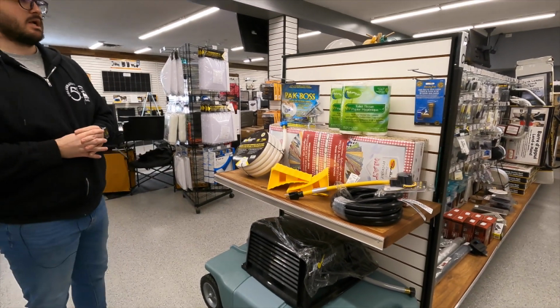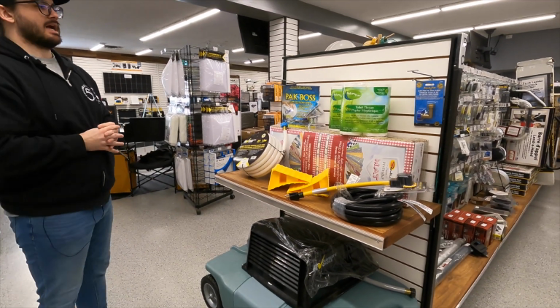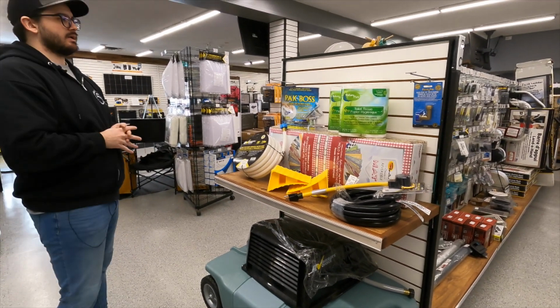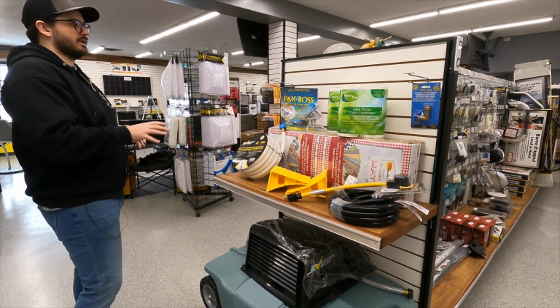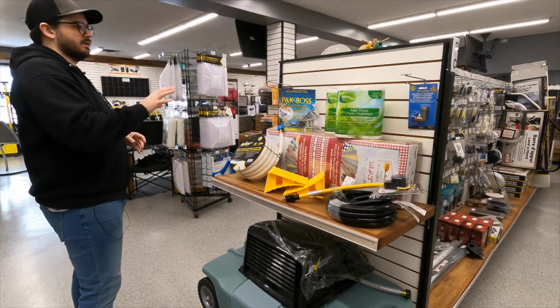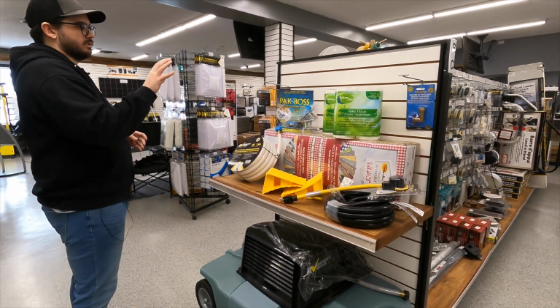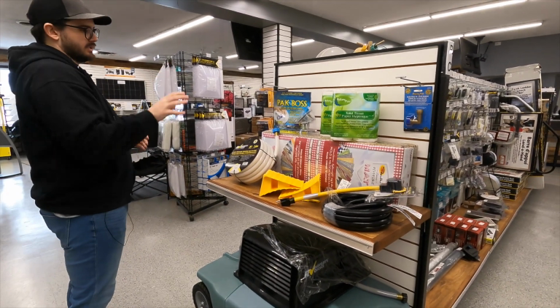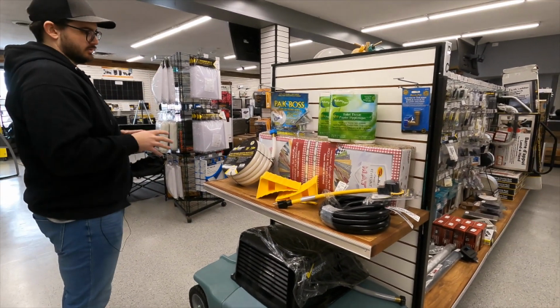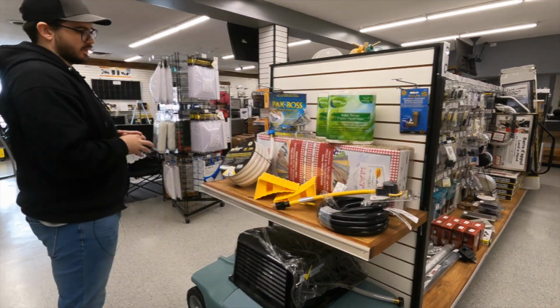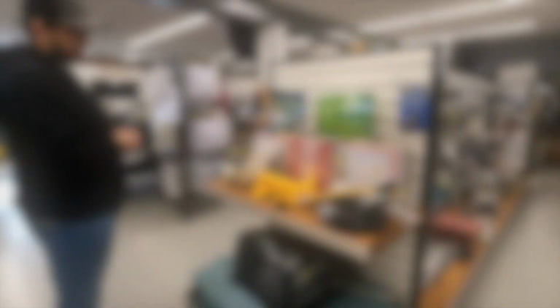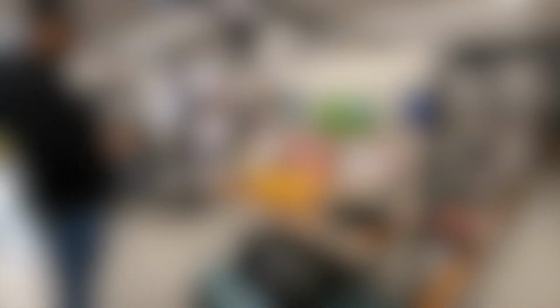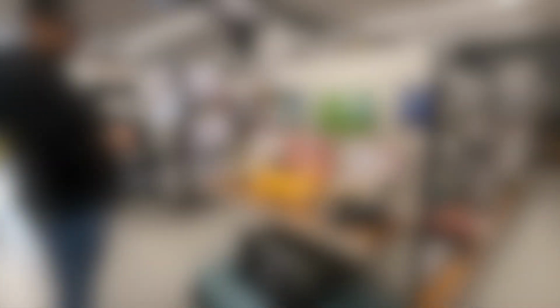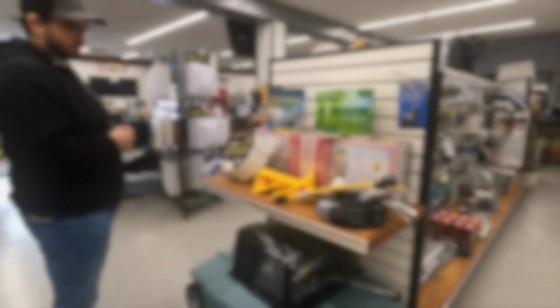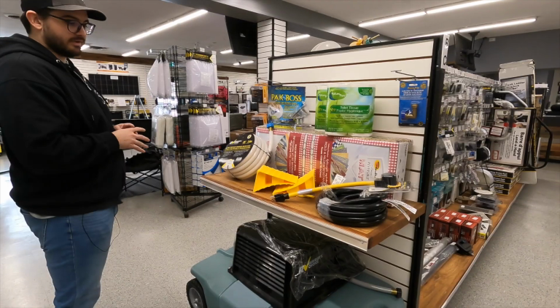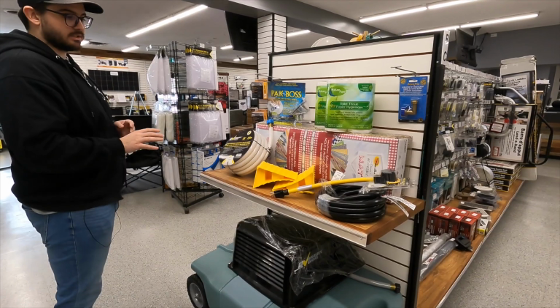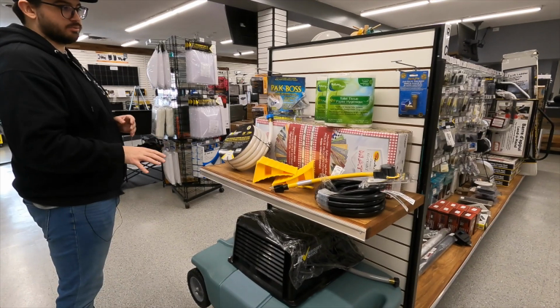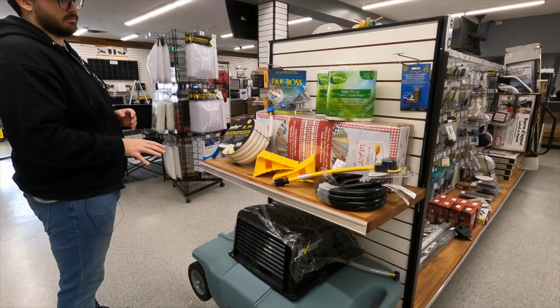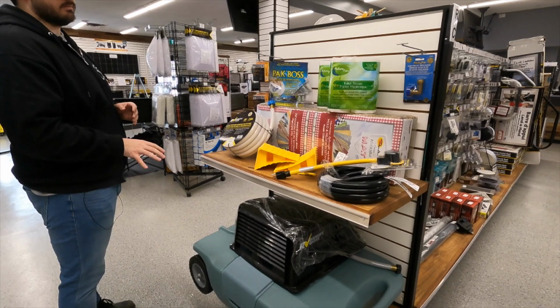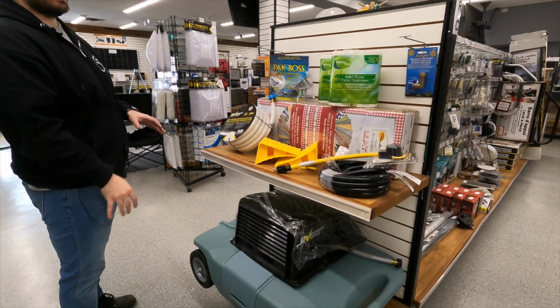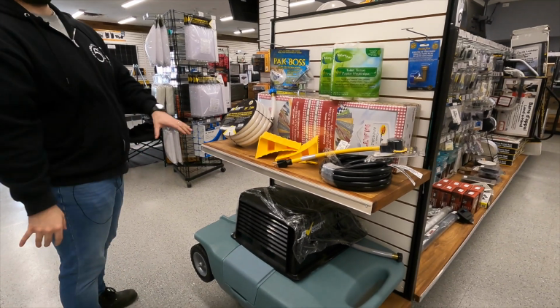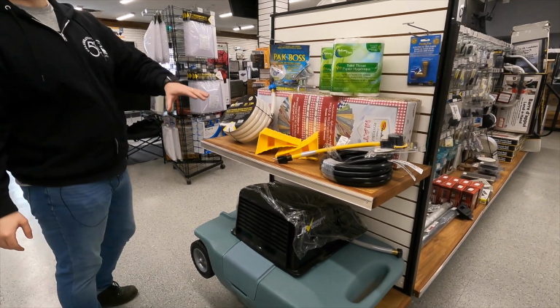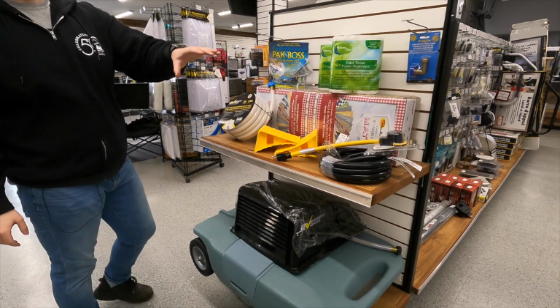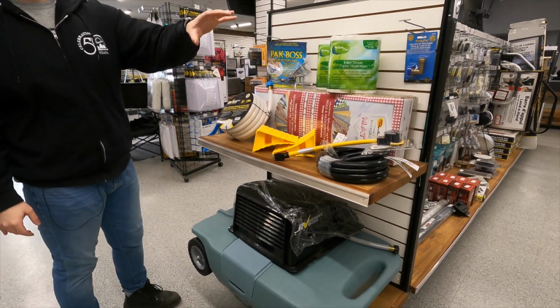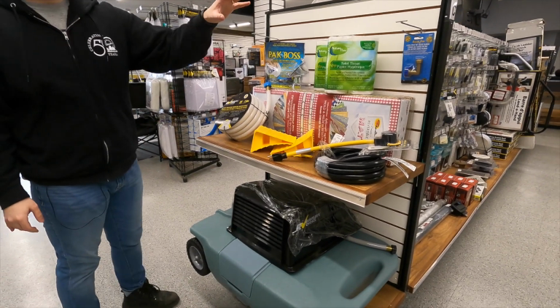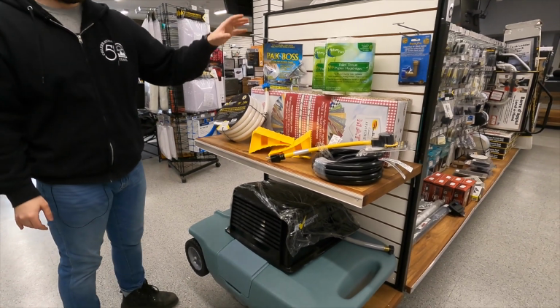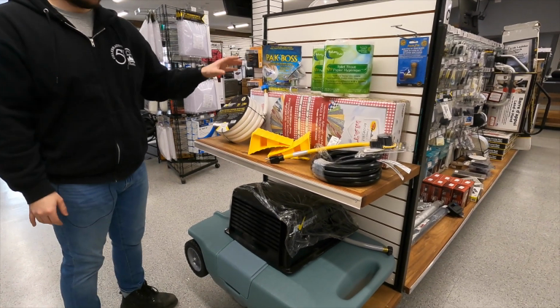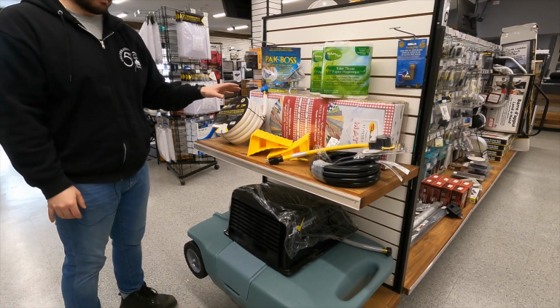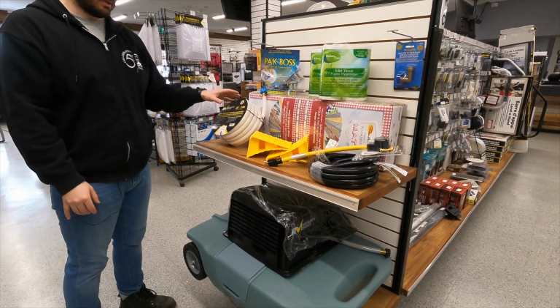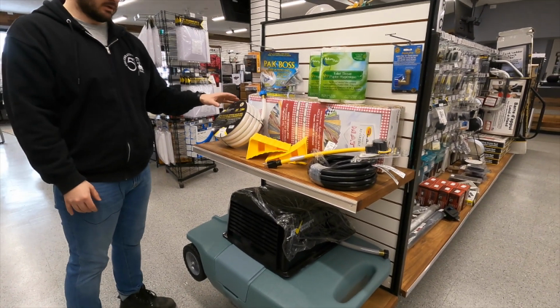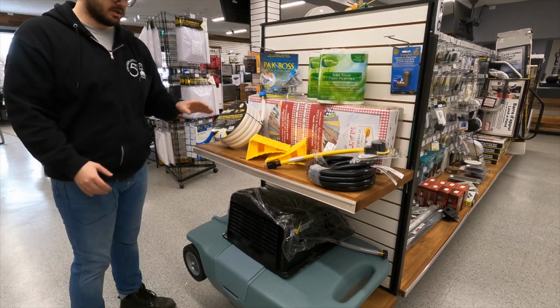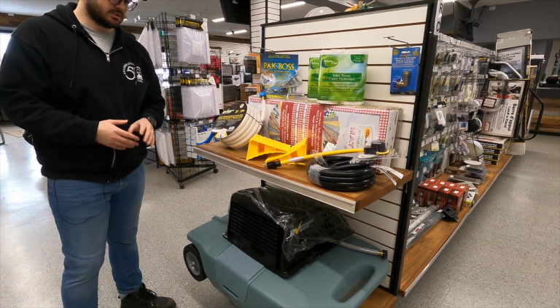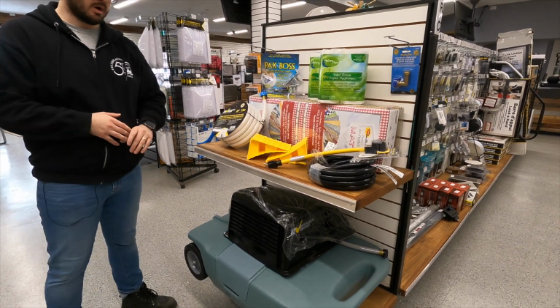That right there is your Essential Starter Kit. Moving to the Premium, you get all these goodies from the Essential as well.